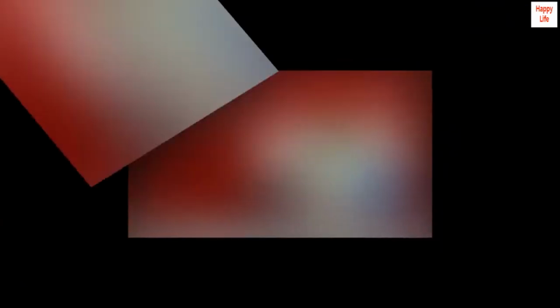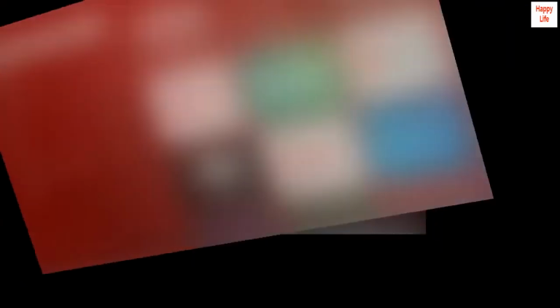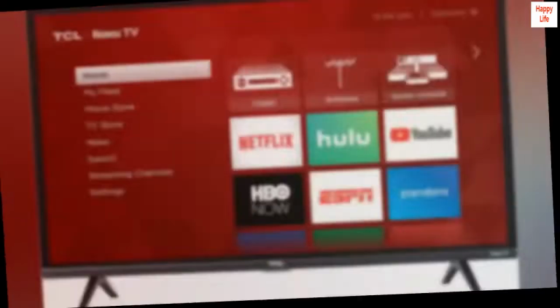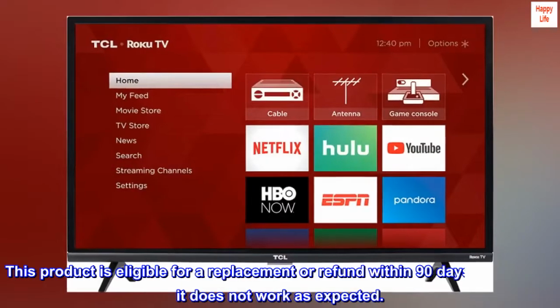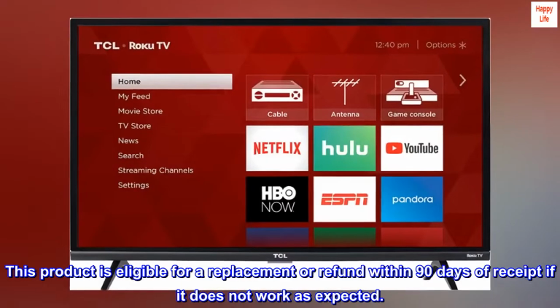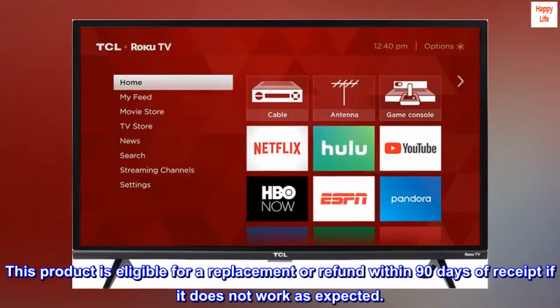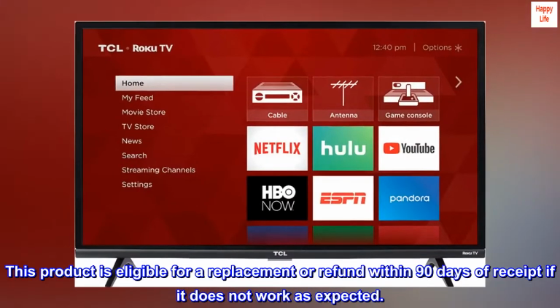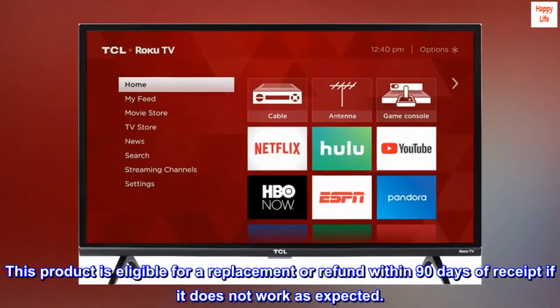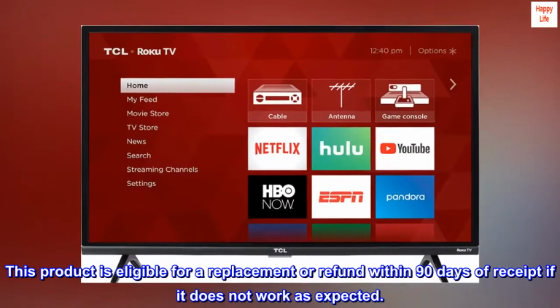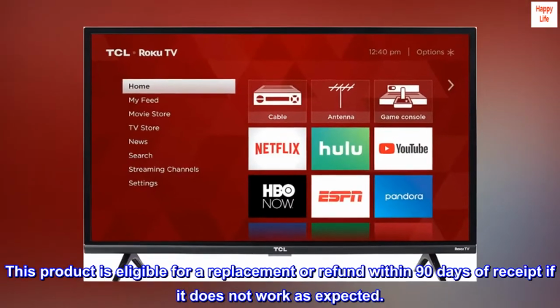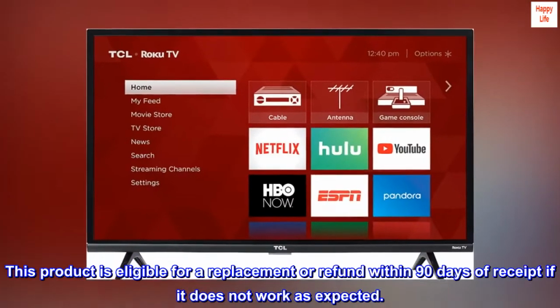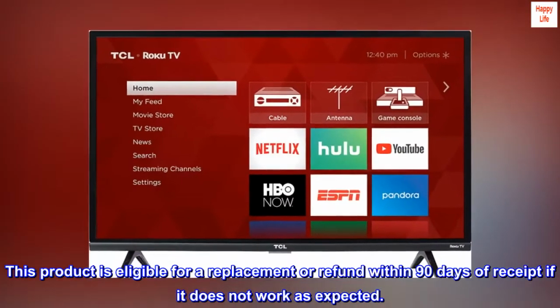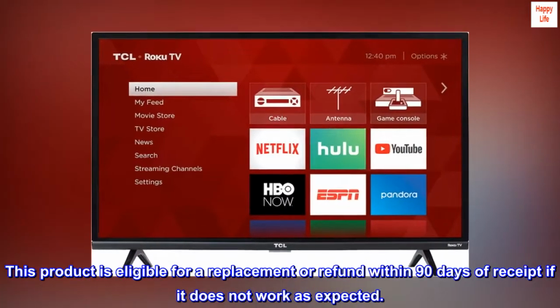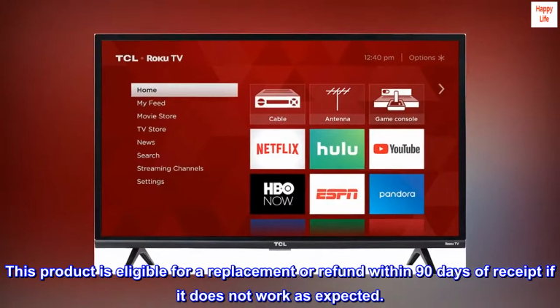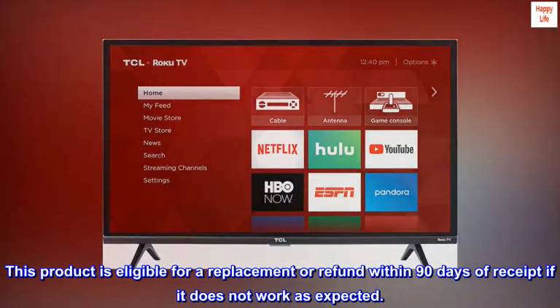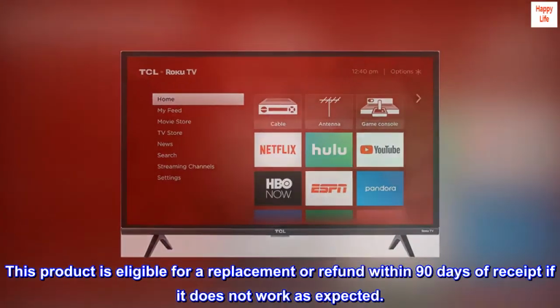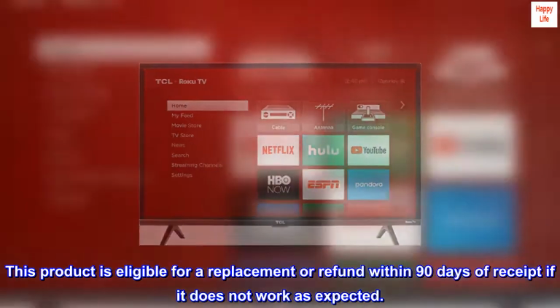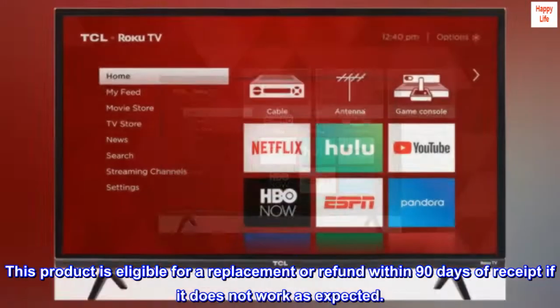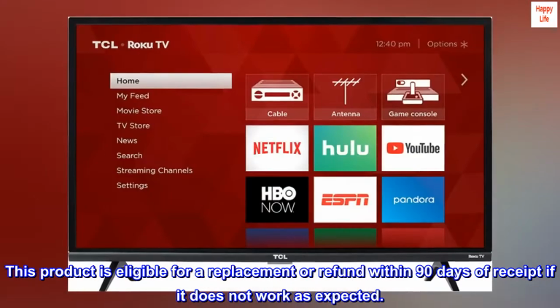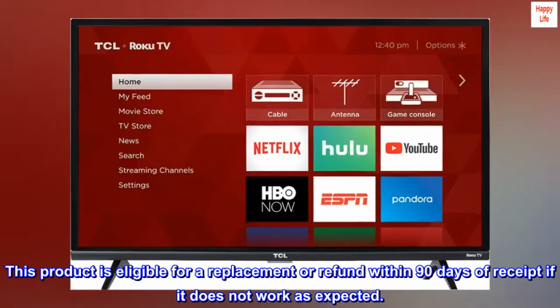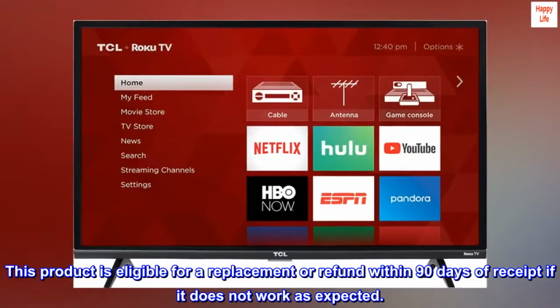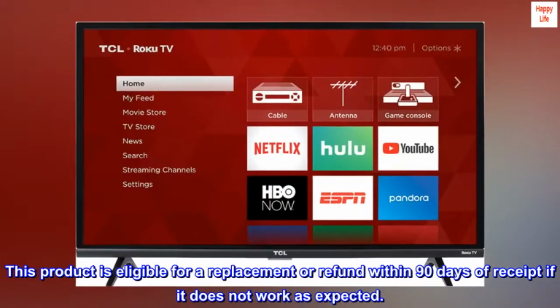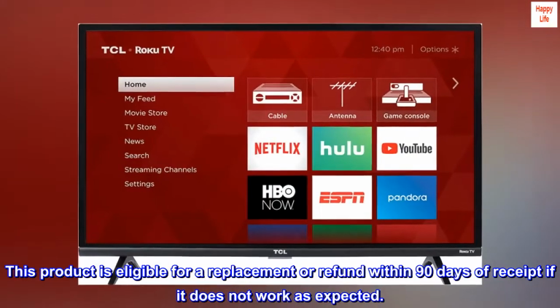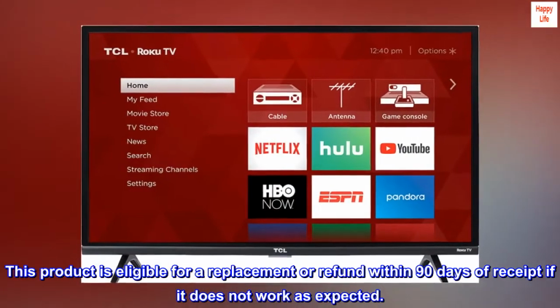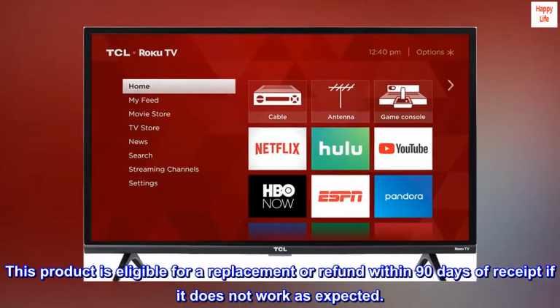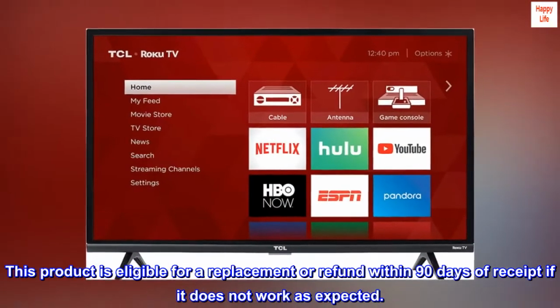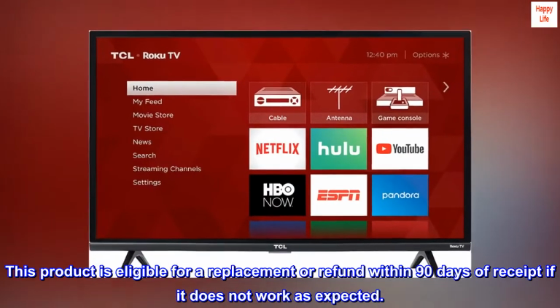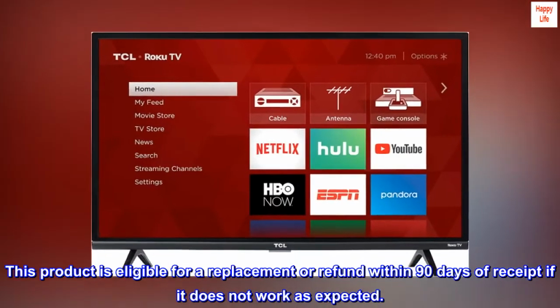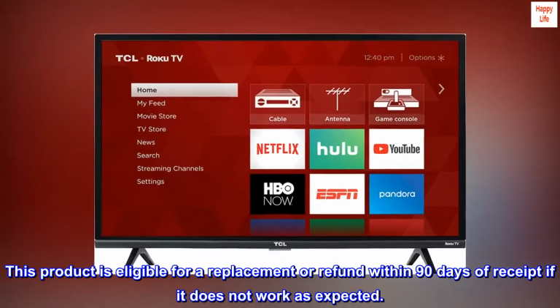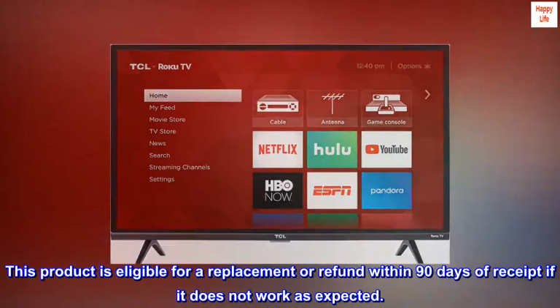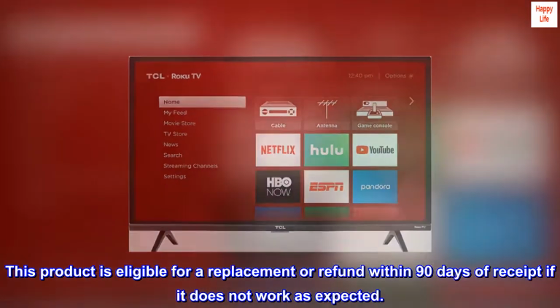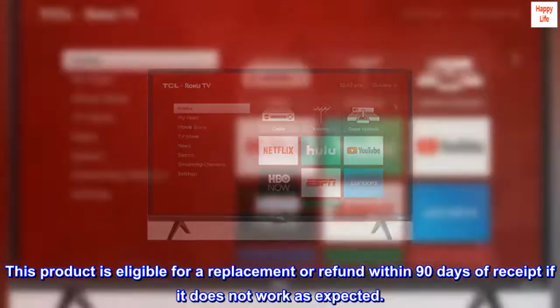This product is eligible for a replacement or refund within 90 days of receipt if it does not work as expected.